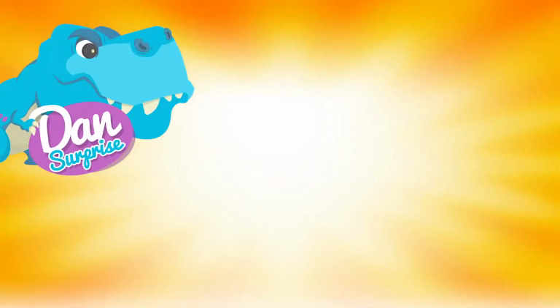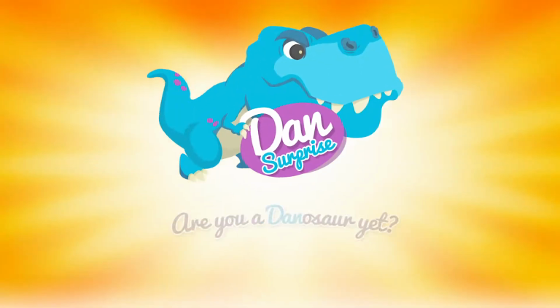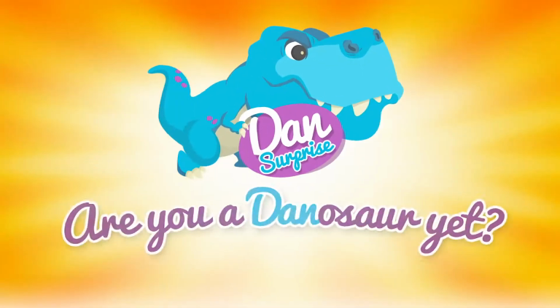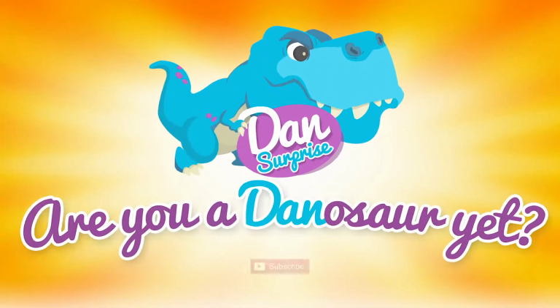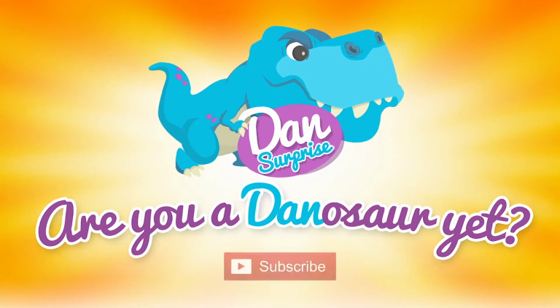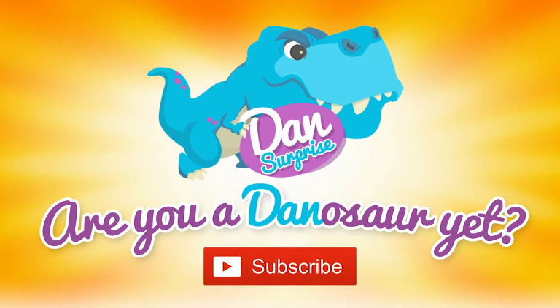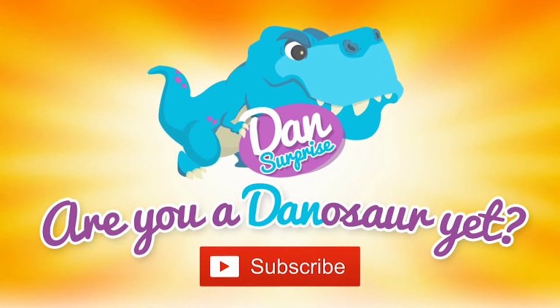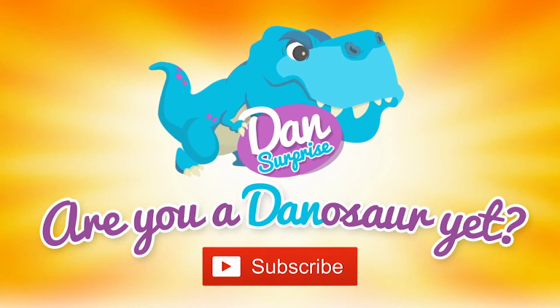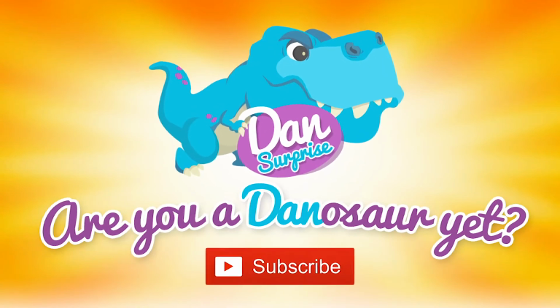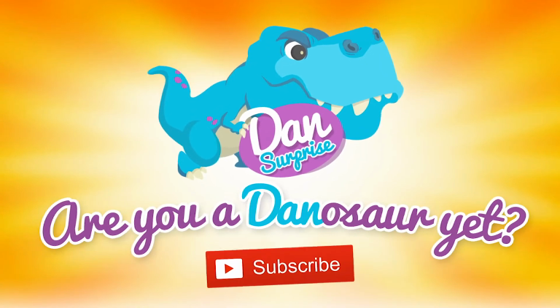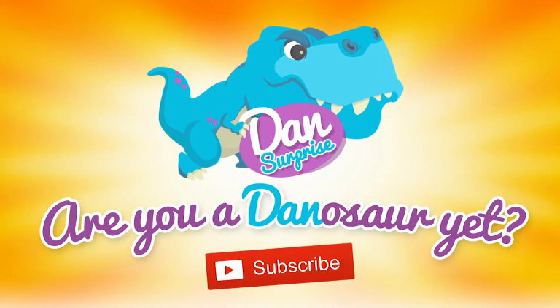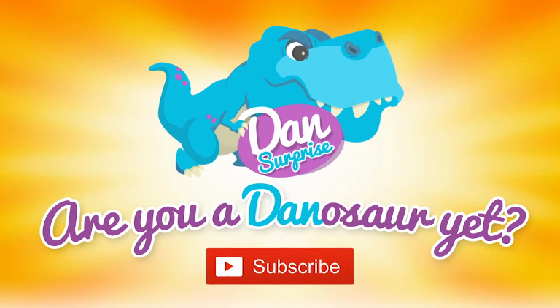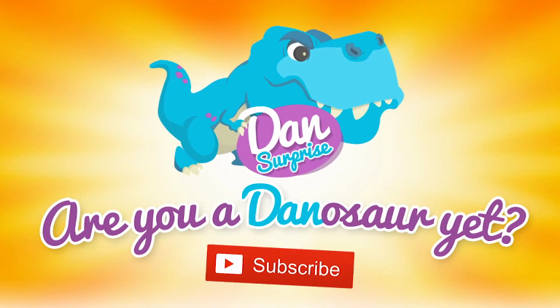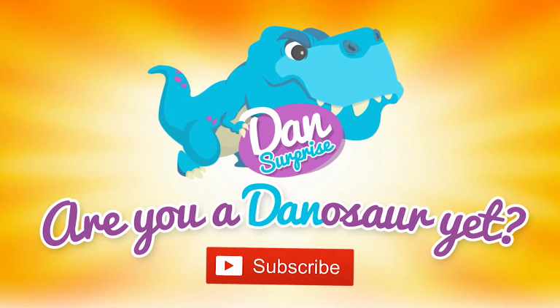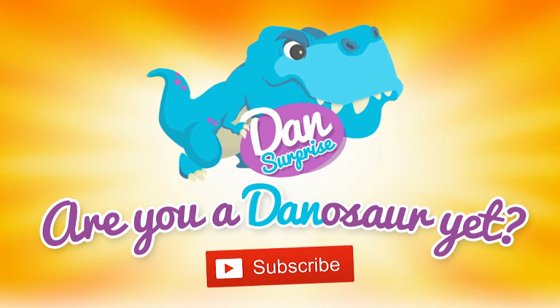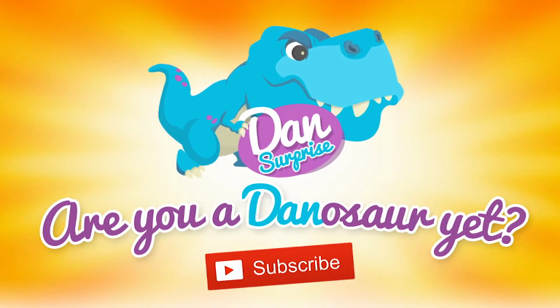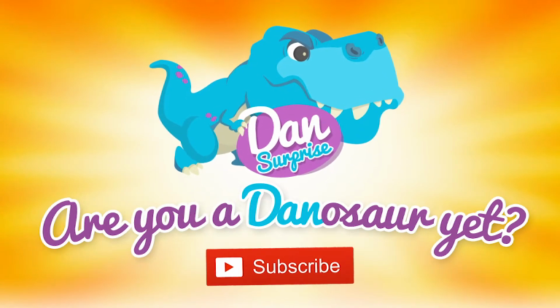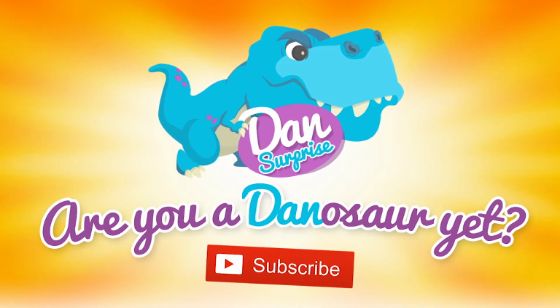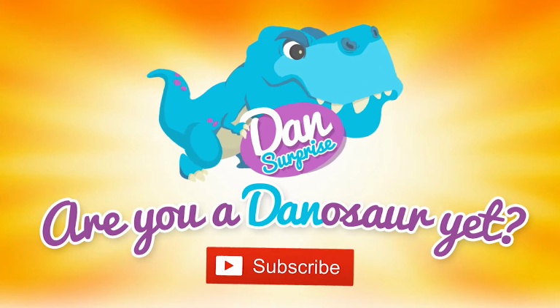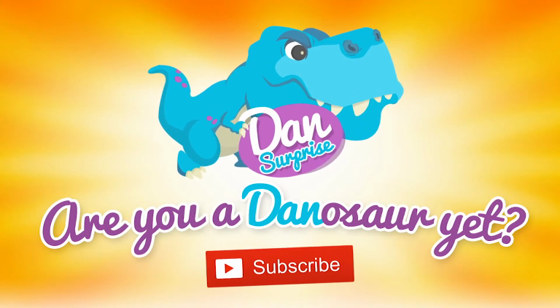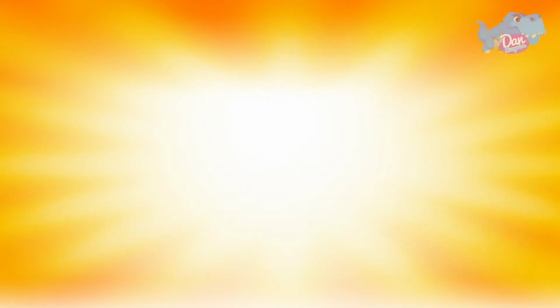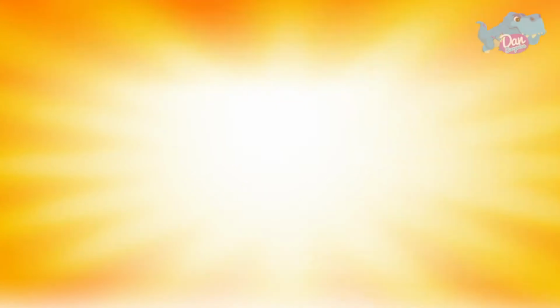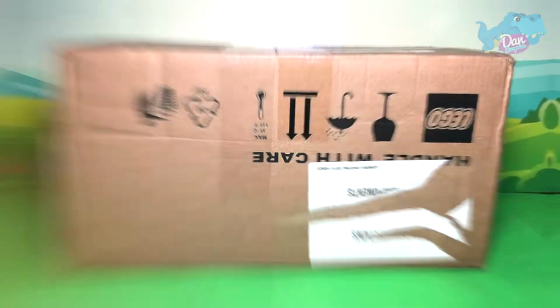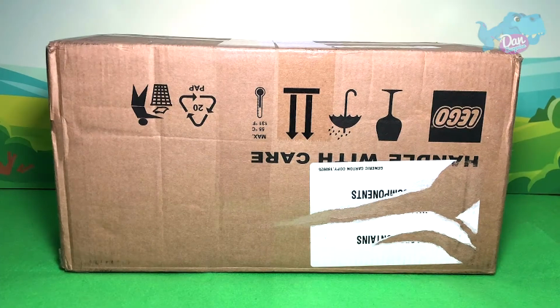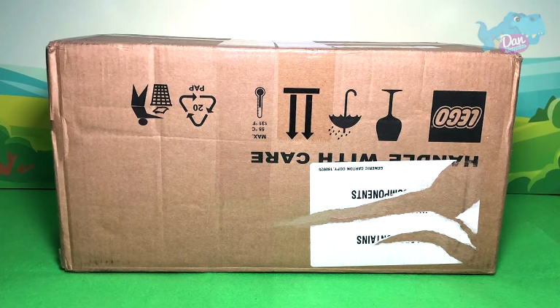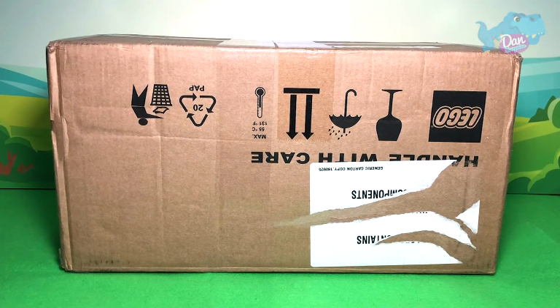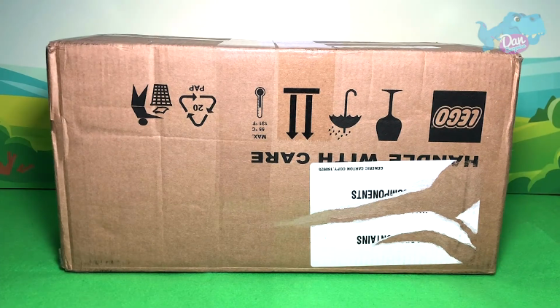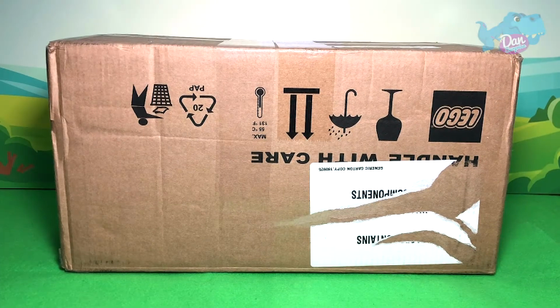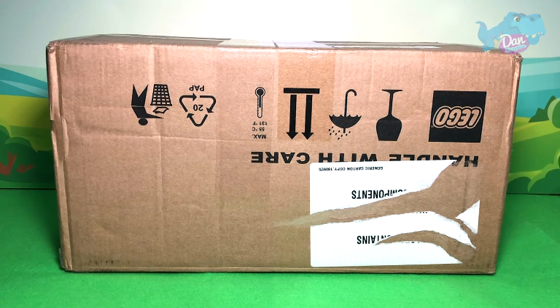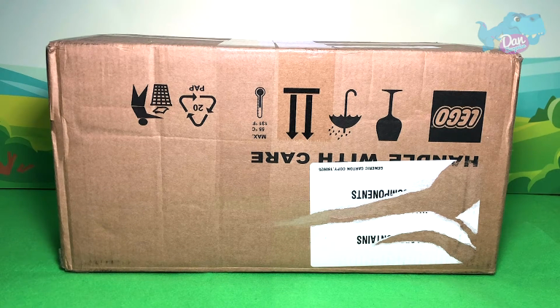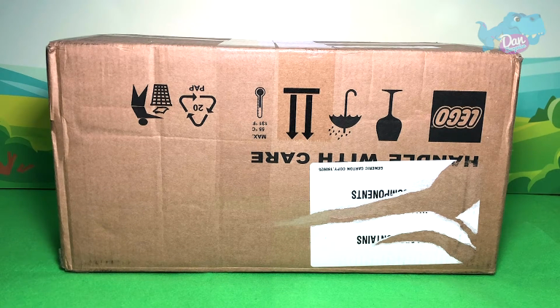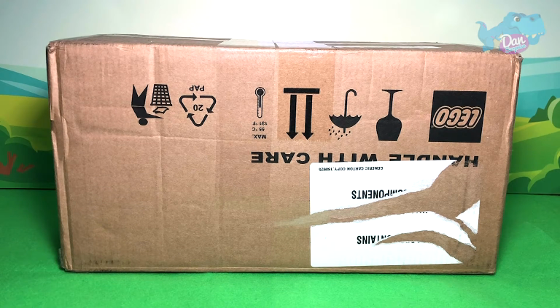Are you a dinosaur yet? Subscribe to become one! Hello all dinosaurs!